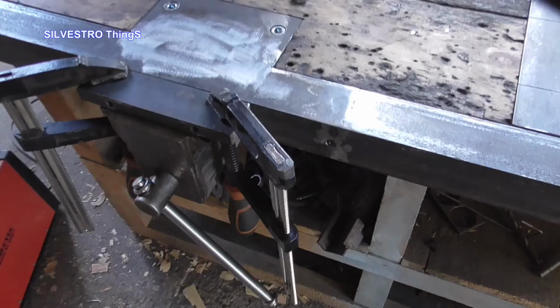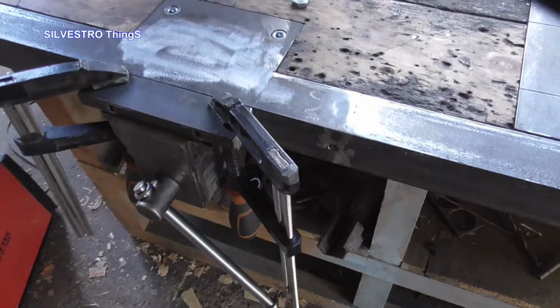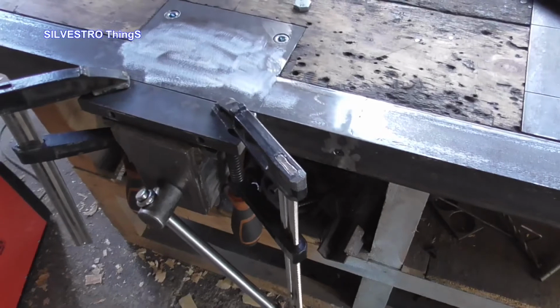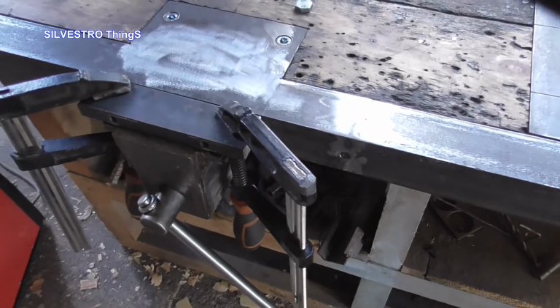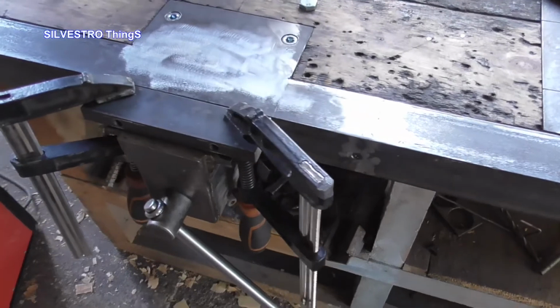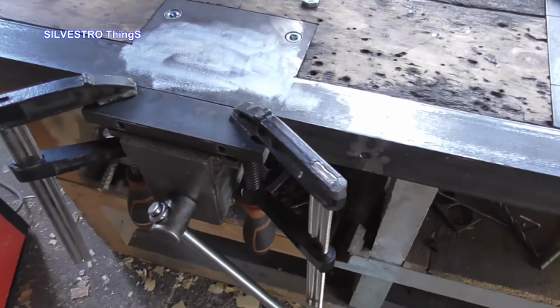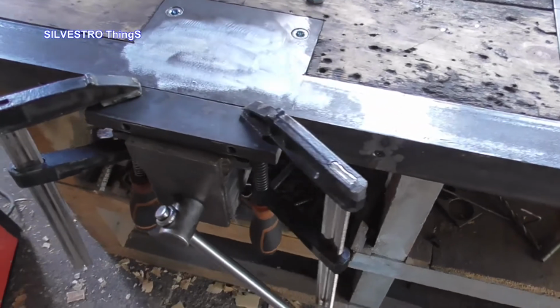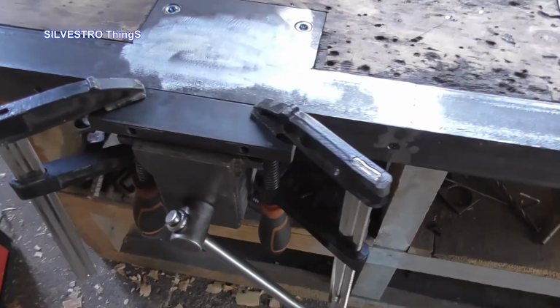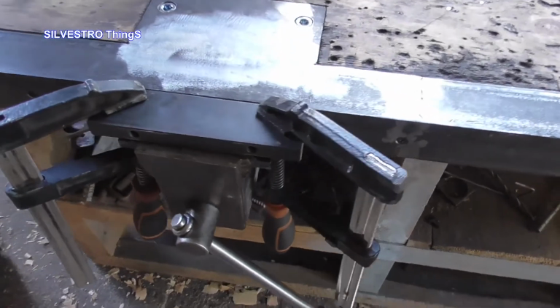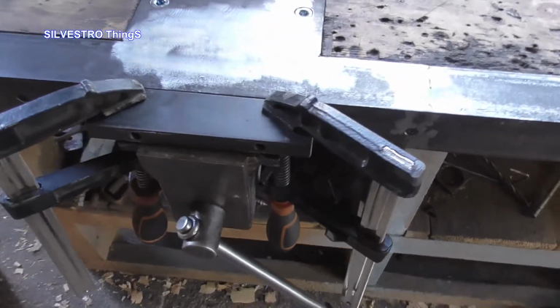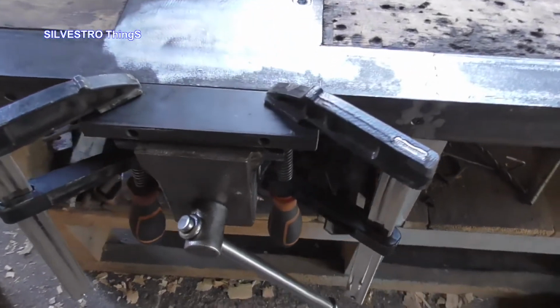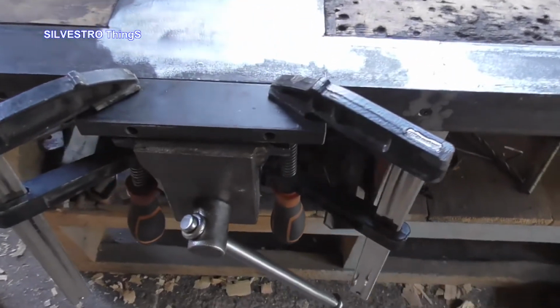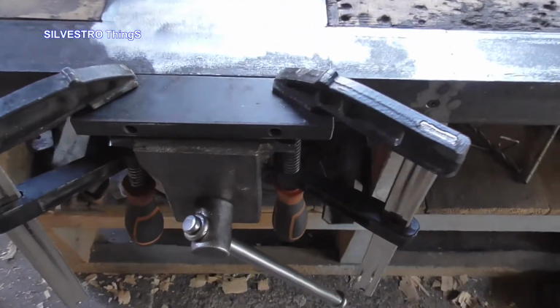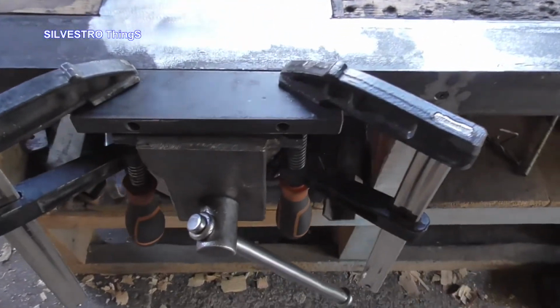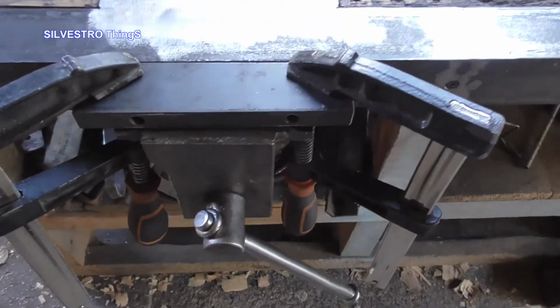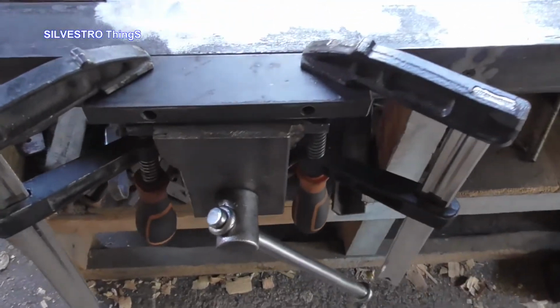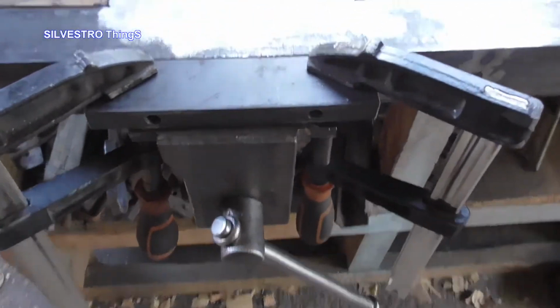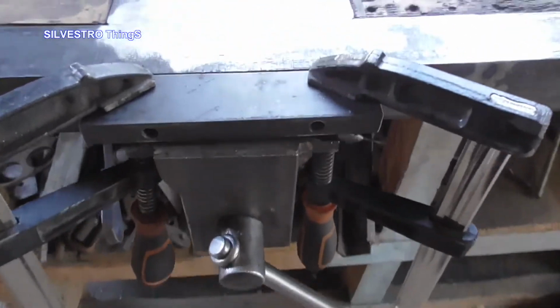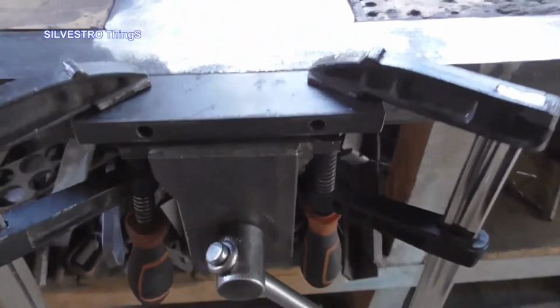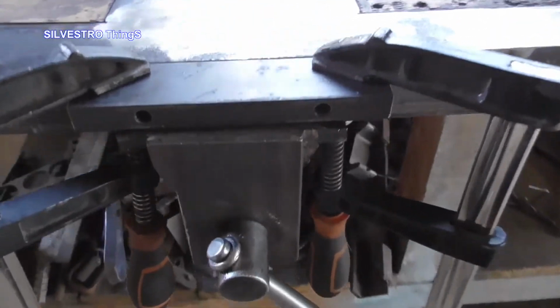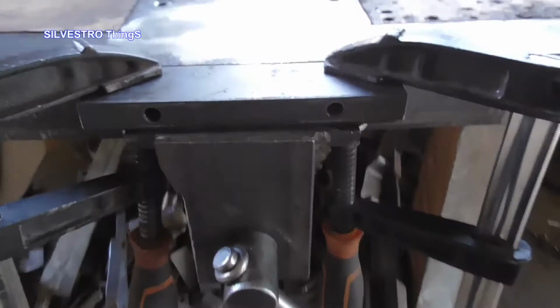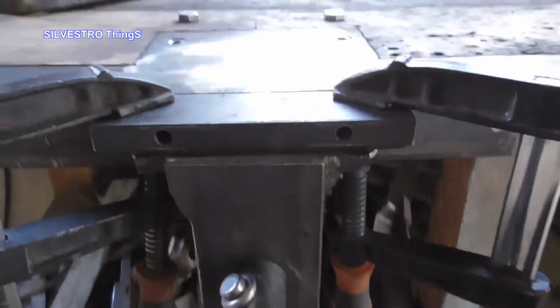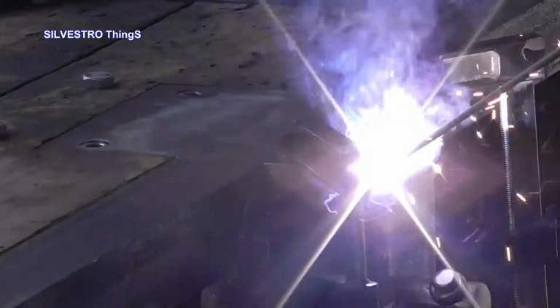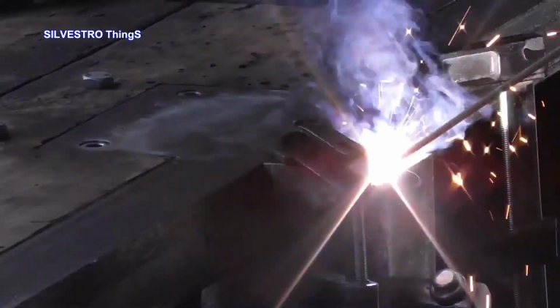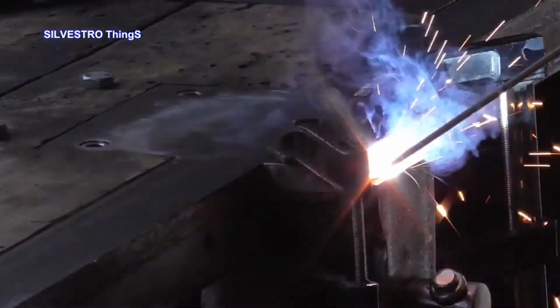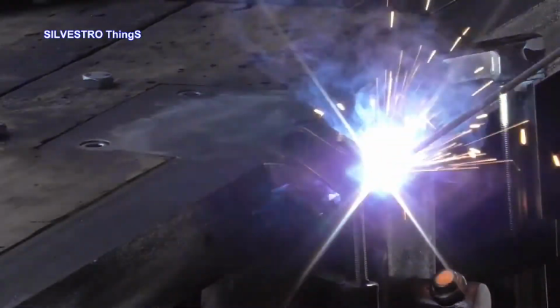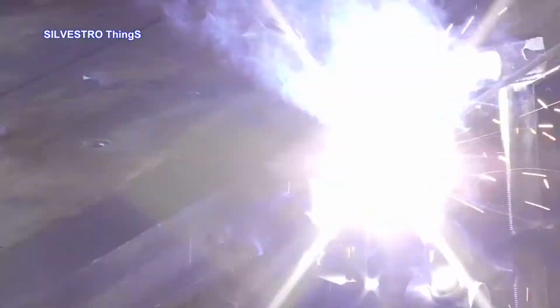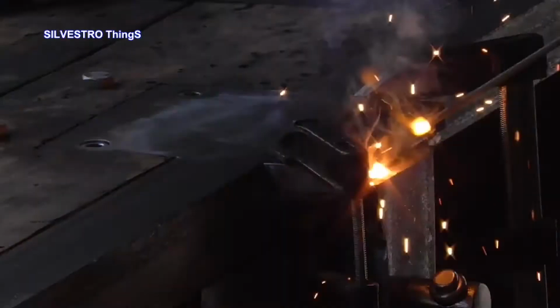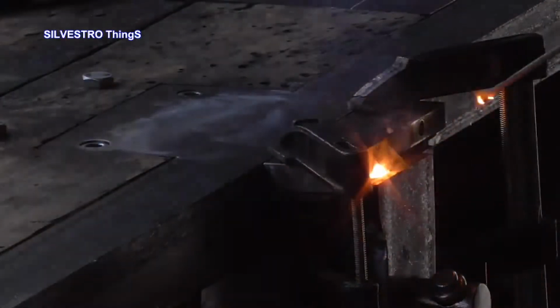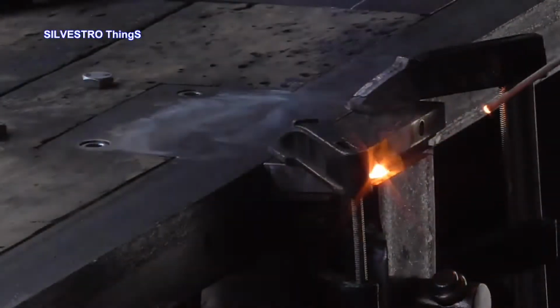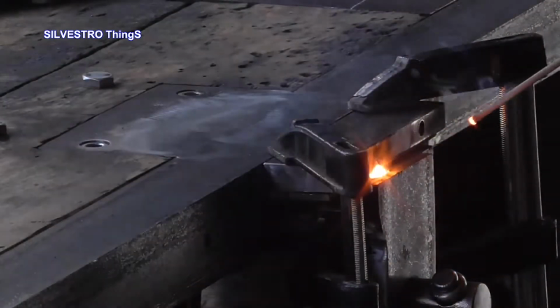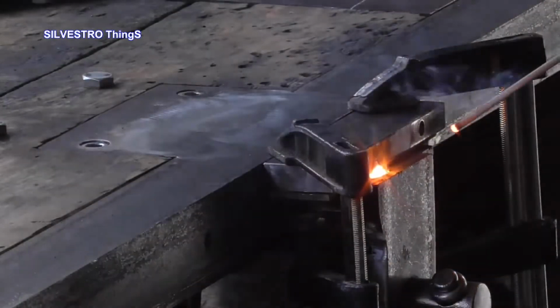Time for final welding of the movable jaw after mounting on the table.